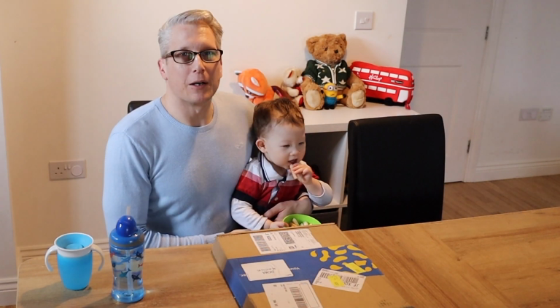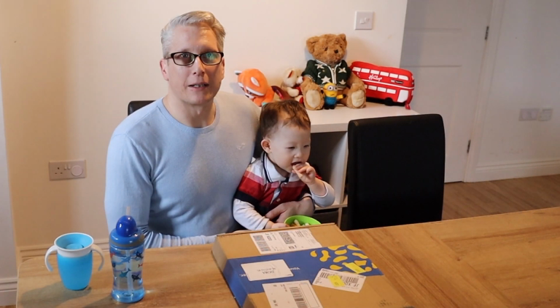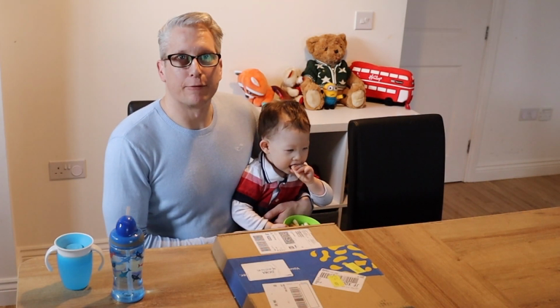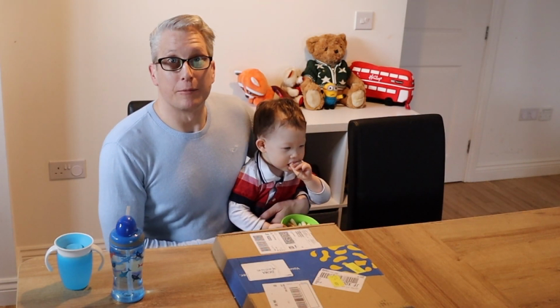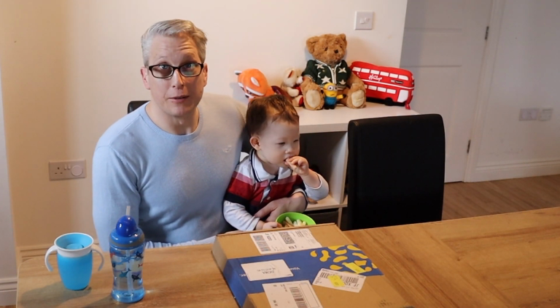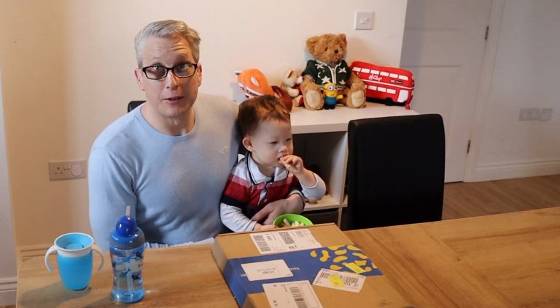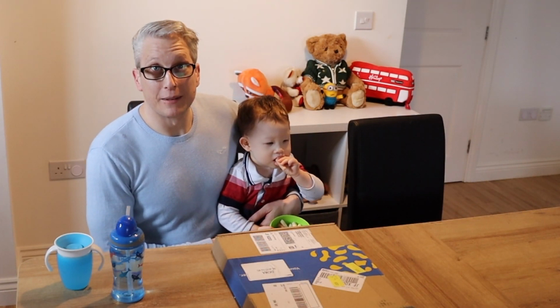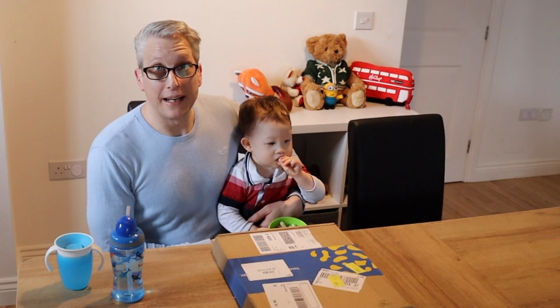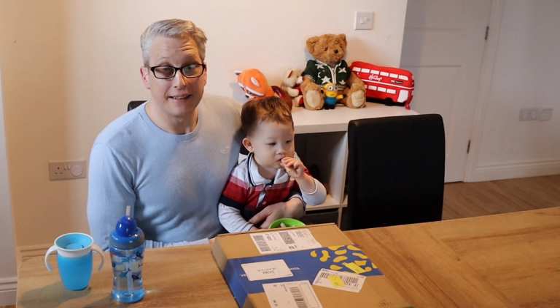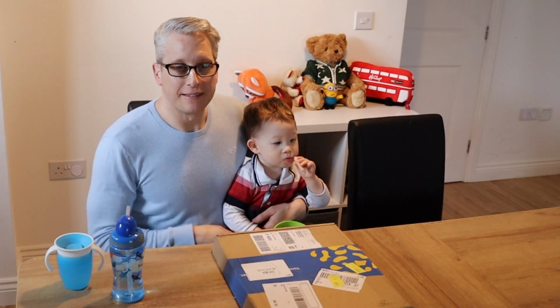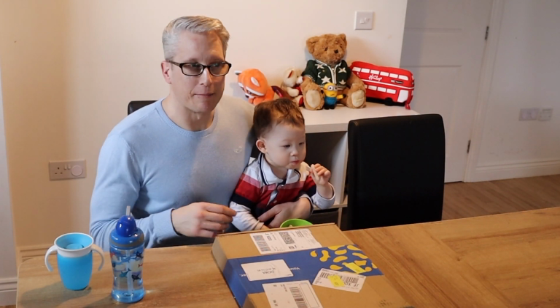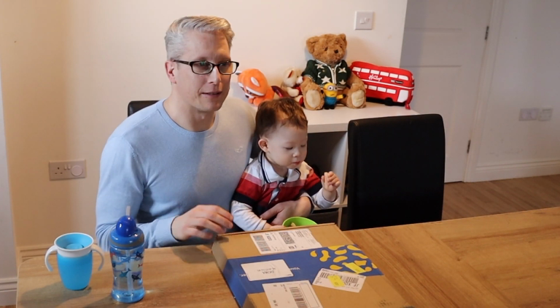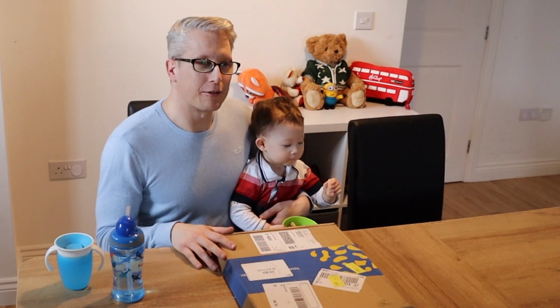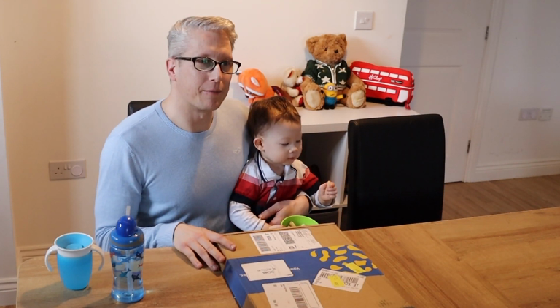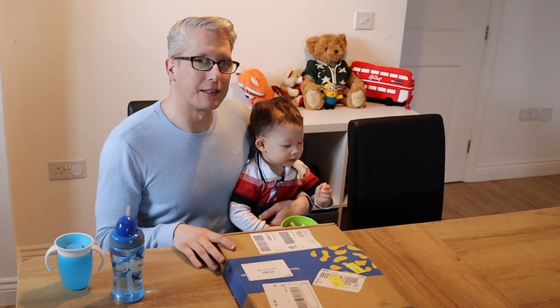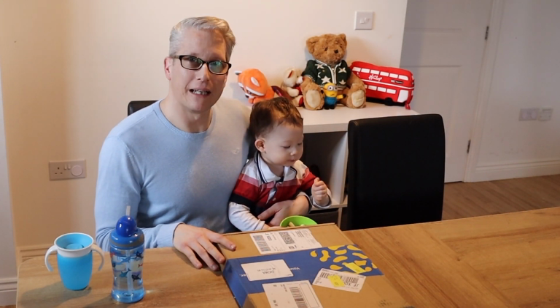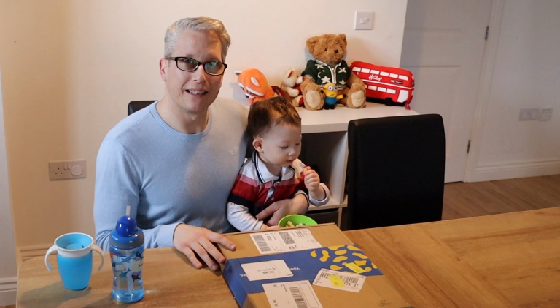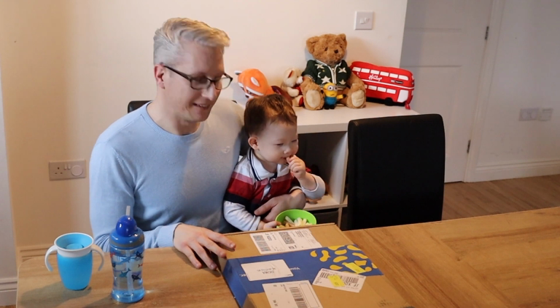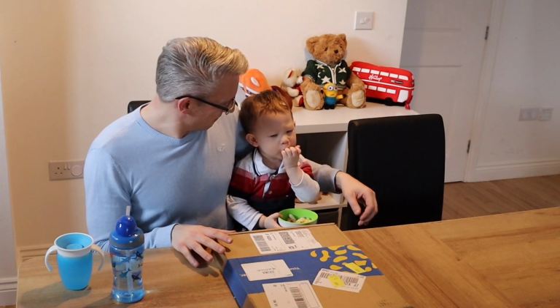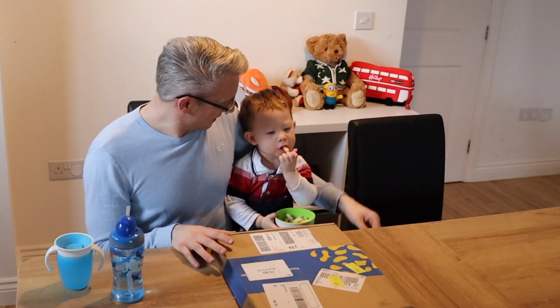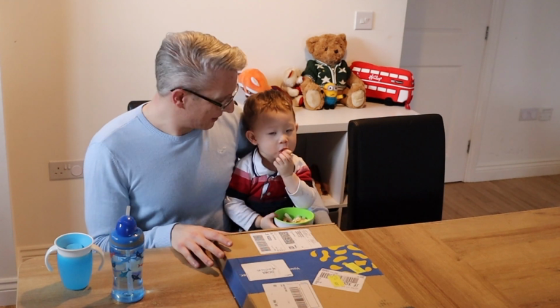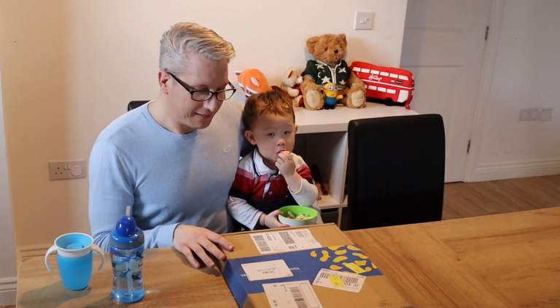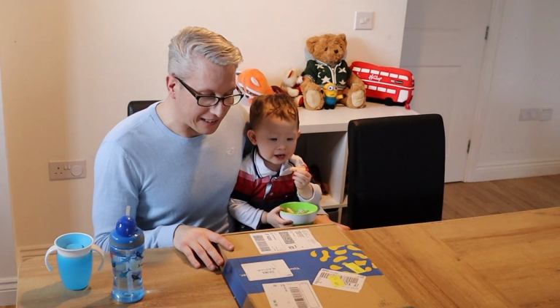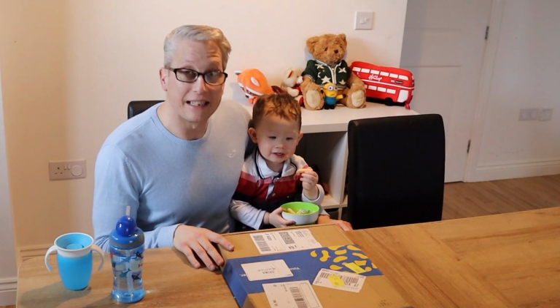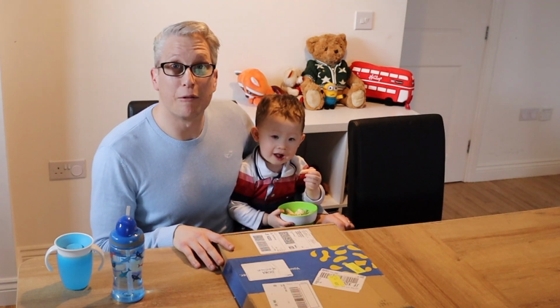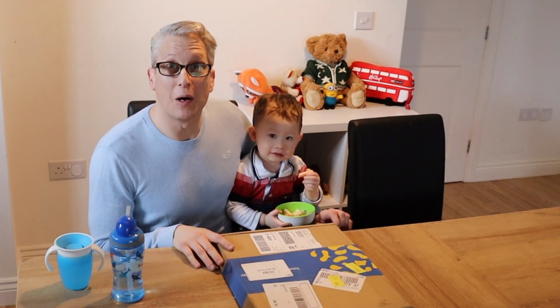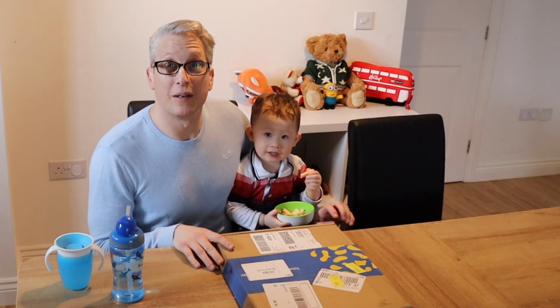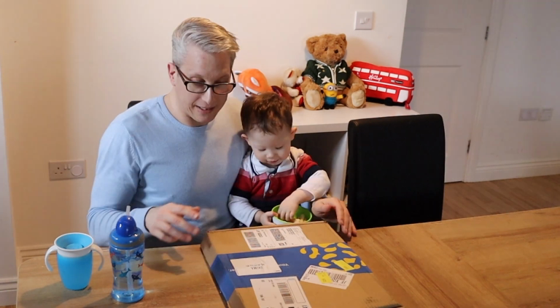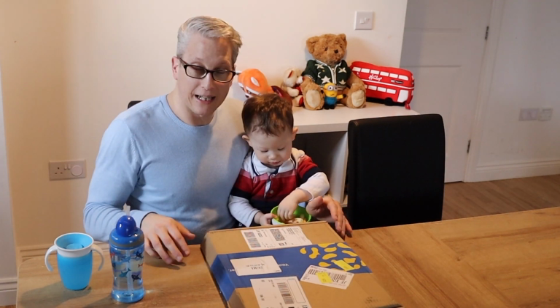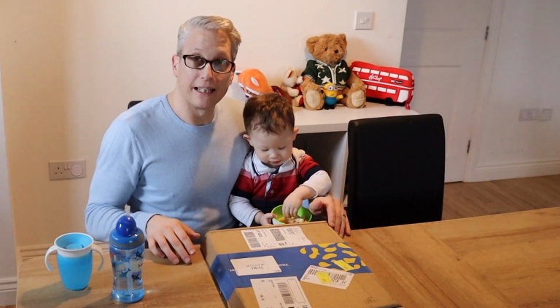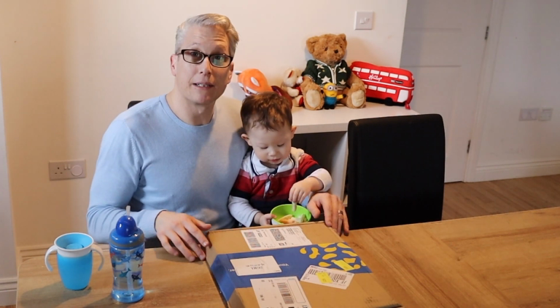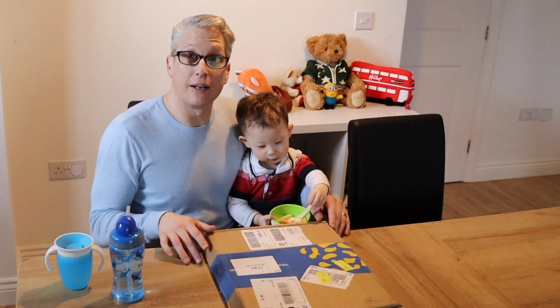We got our gift from YouTube today. Been waiting three months in the waiting. Haven't we, young man? Let's see what we've got. Here we go.